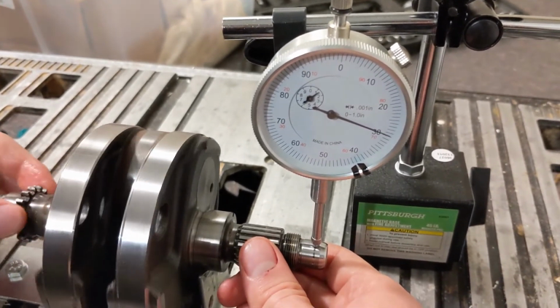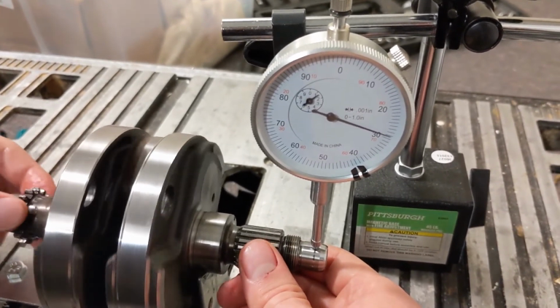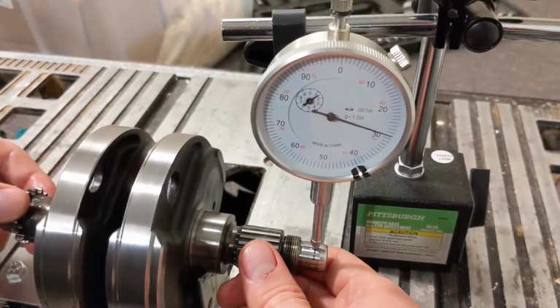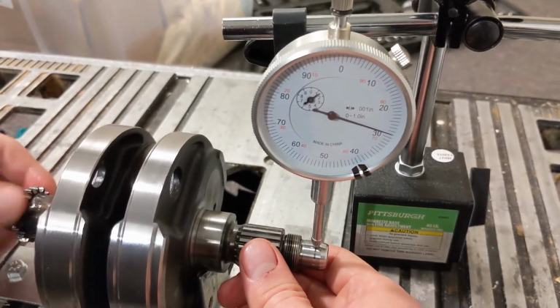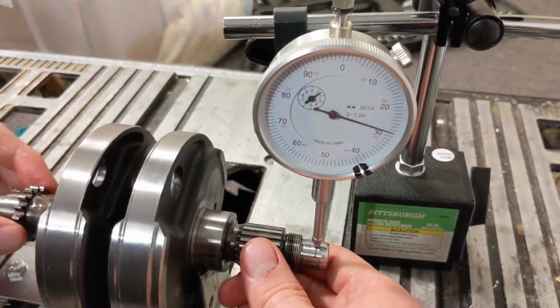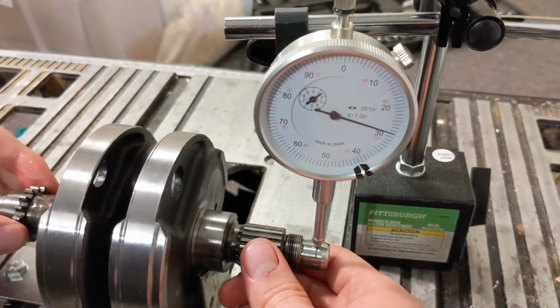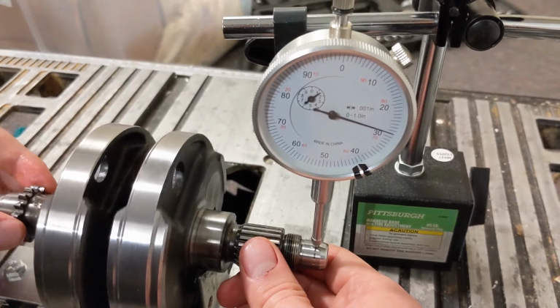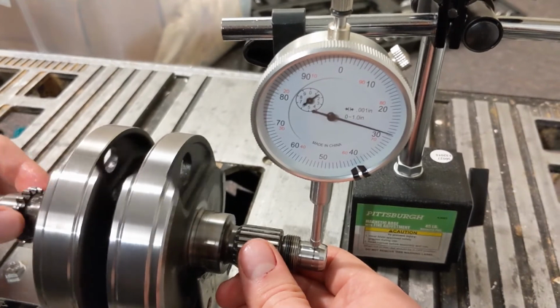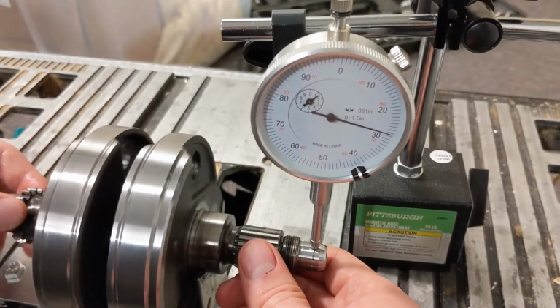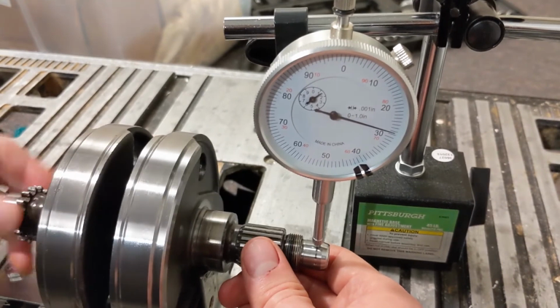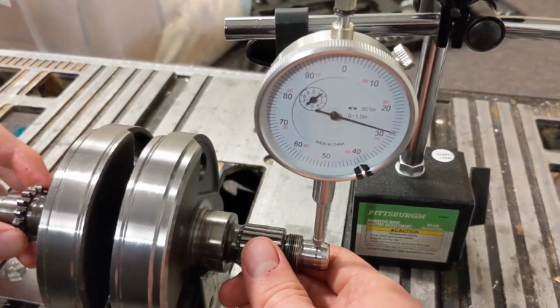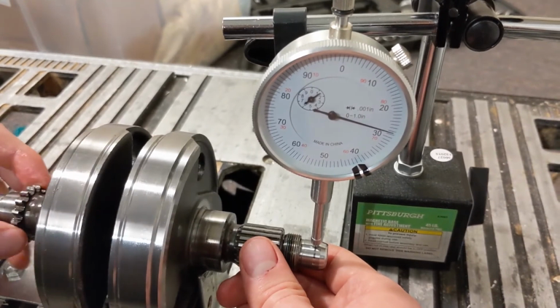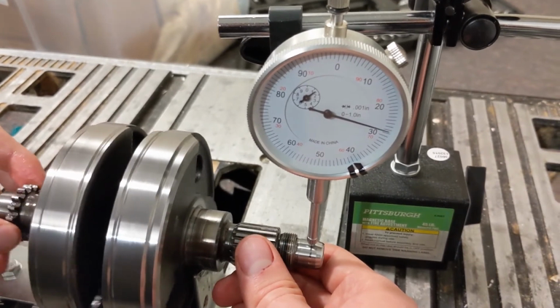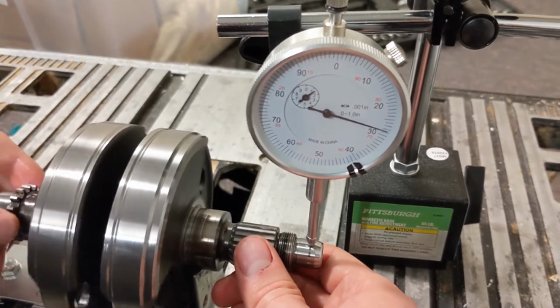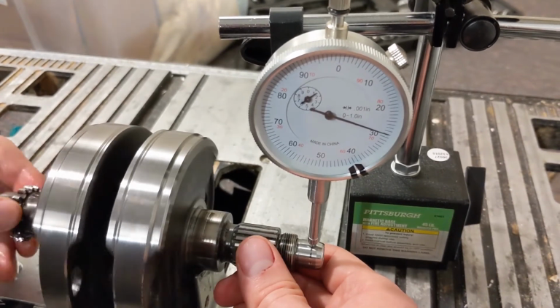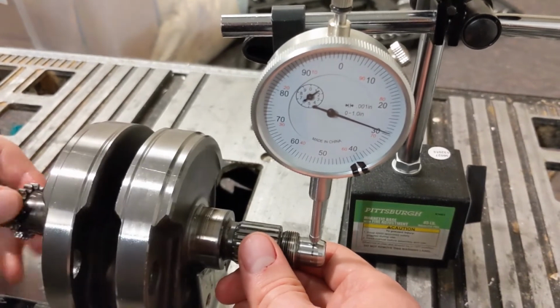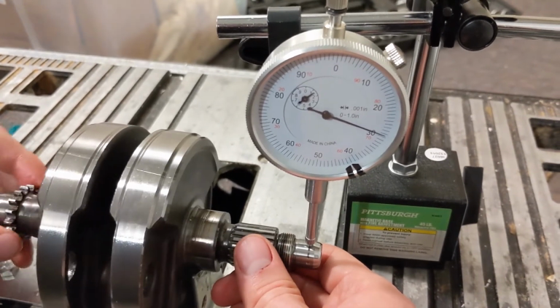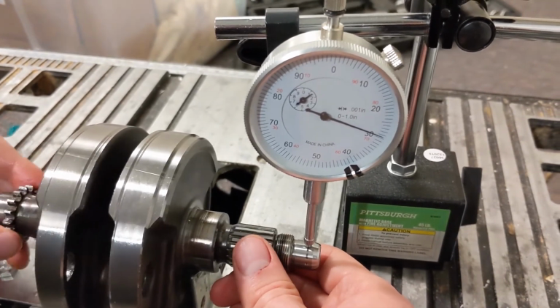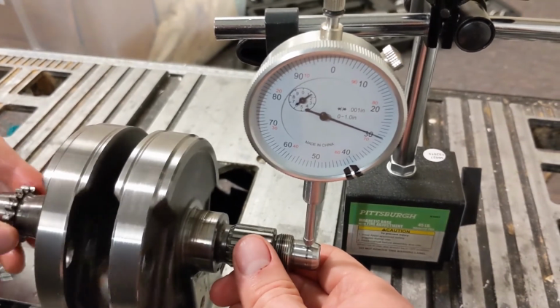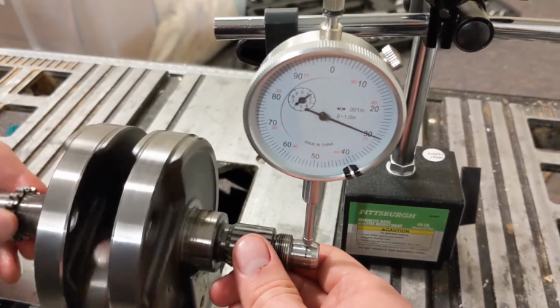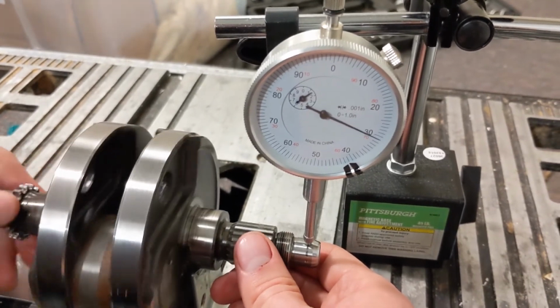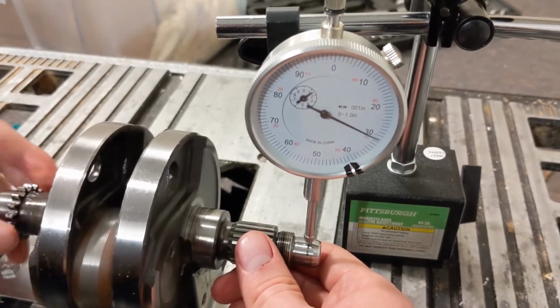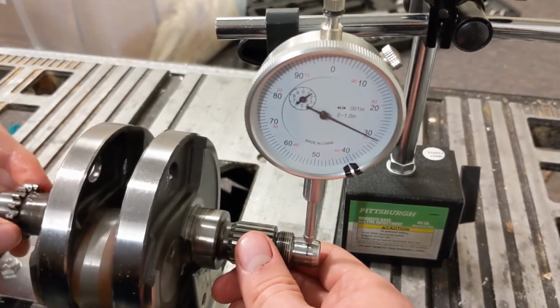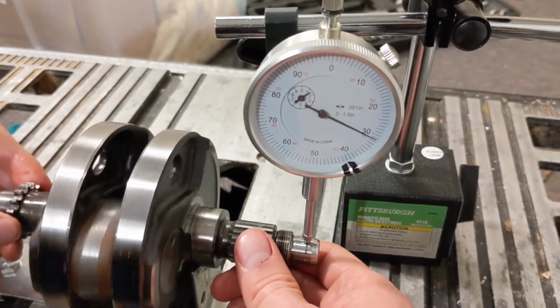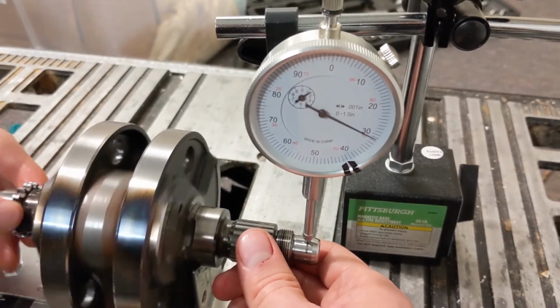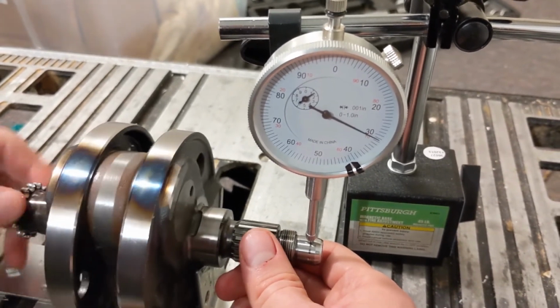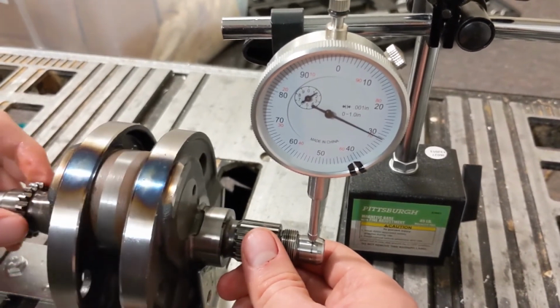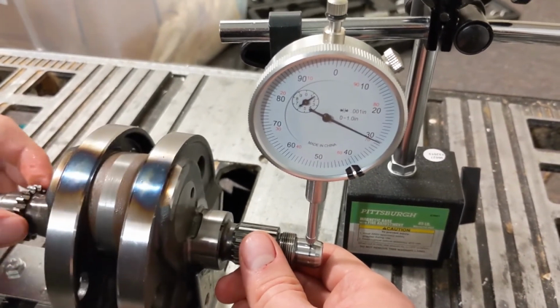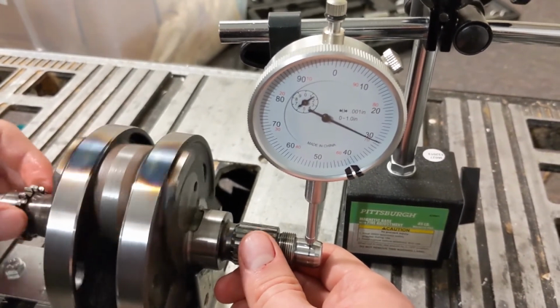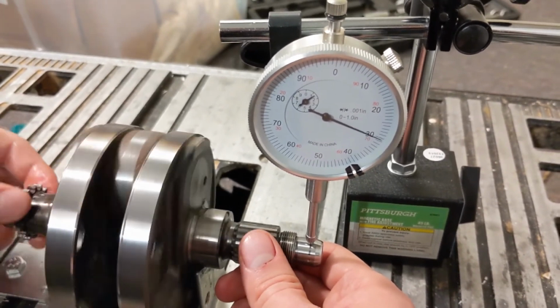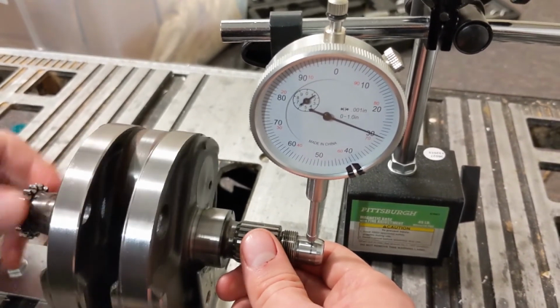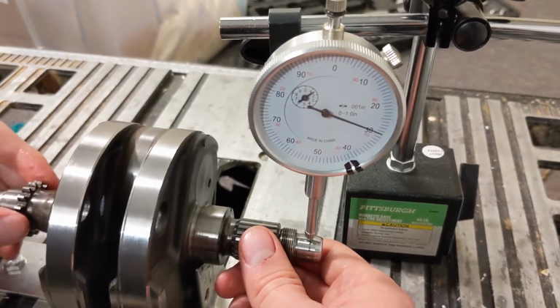So in a pinch, if you need to measure the runout, don't be afraid to improvise something.